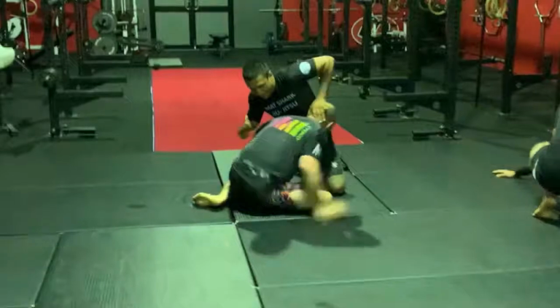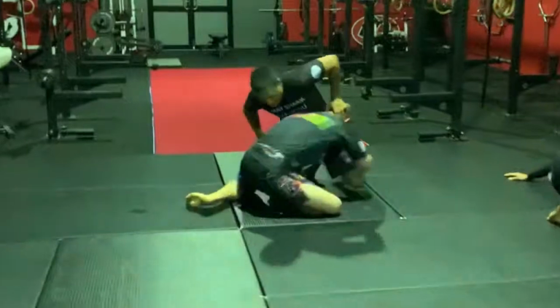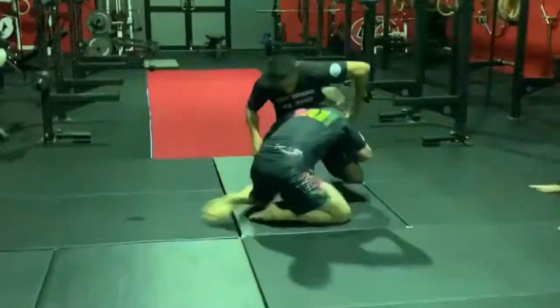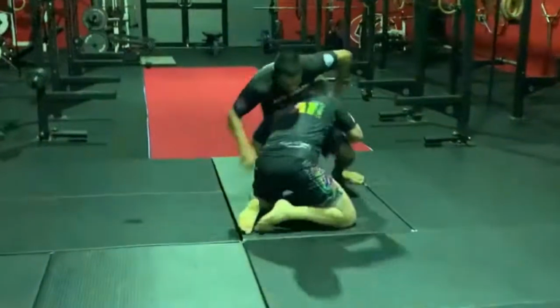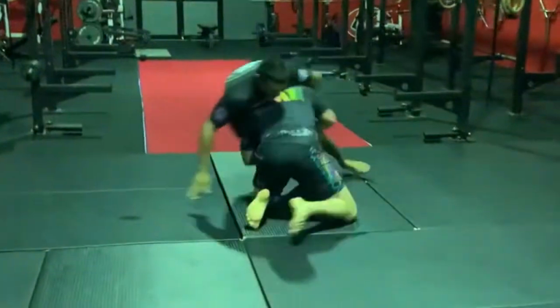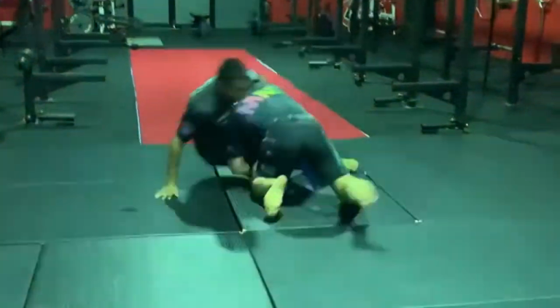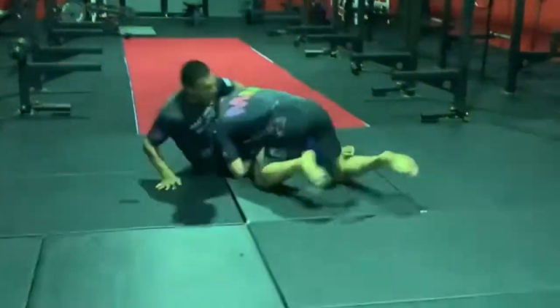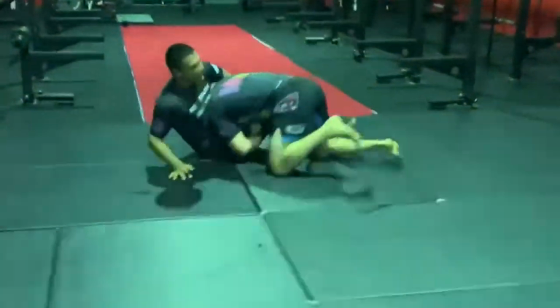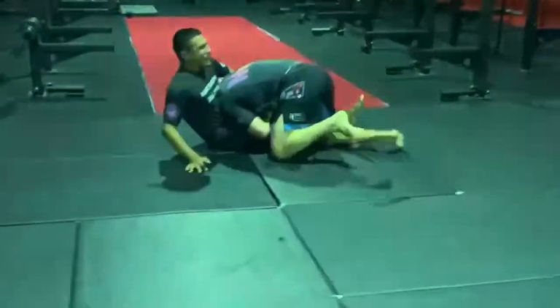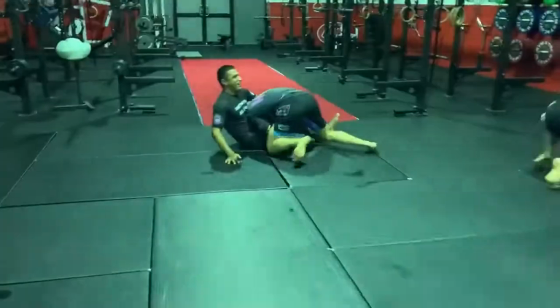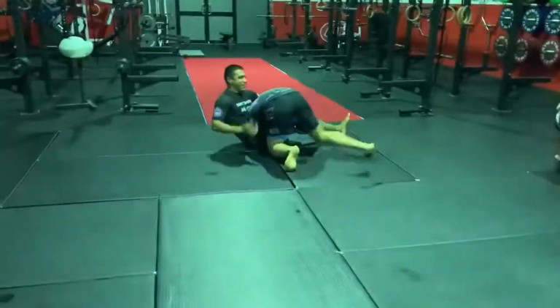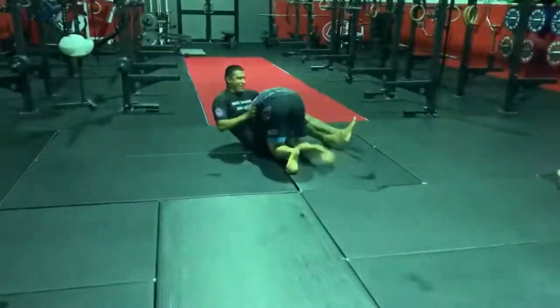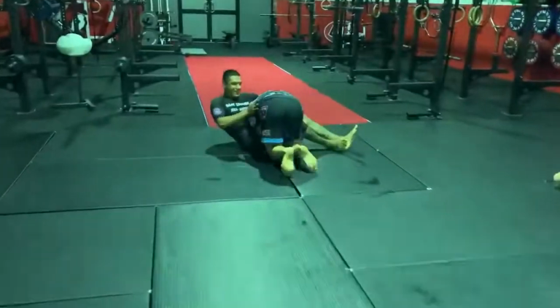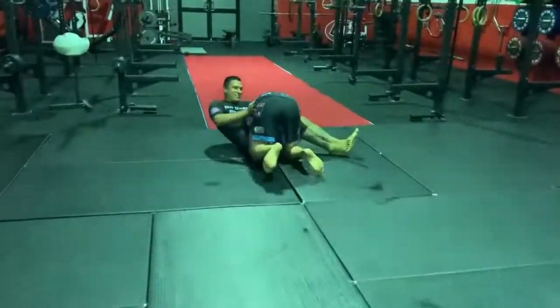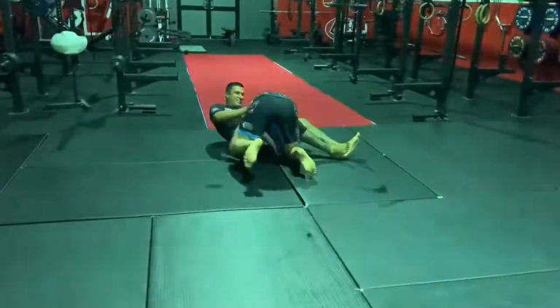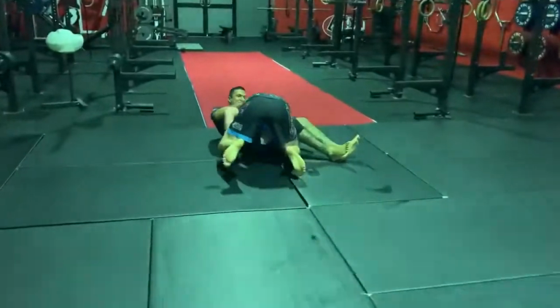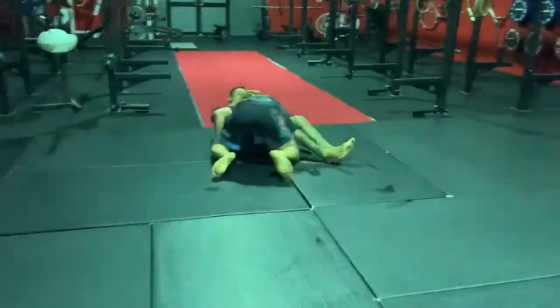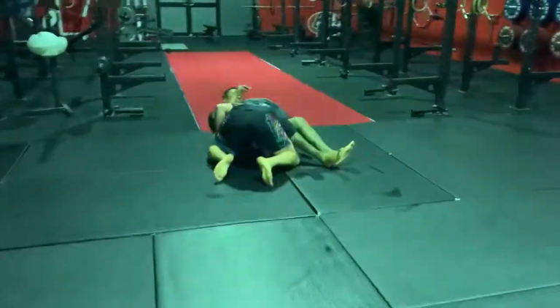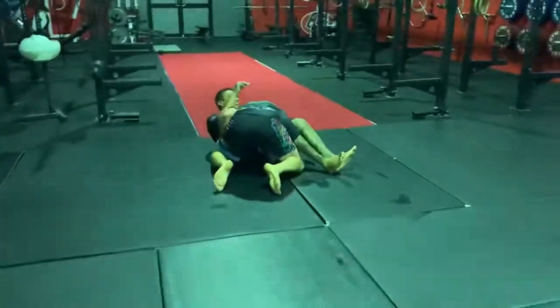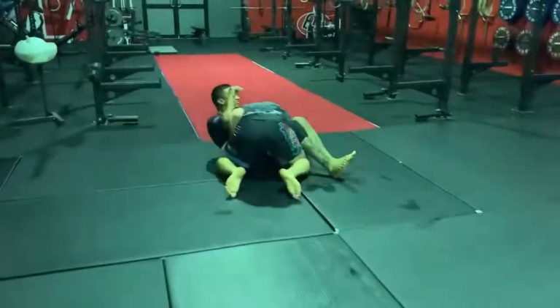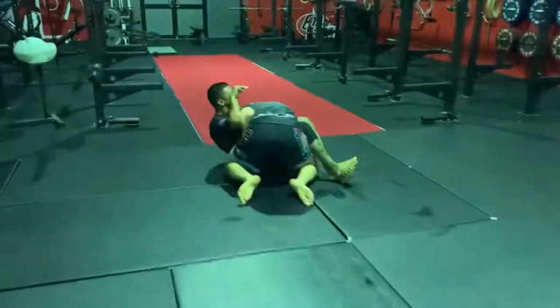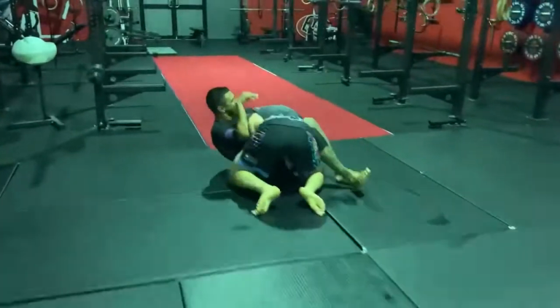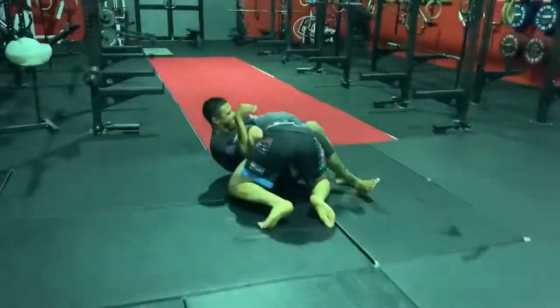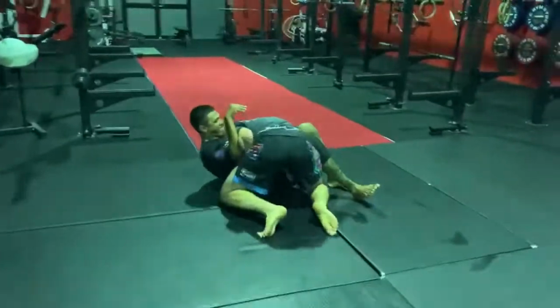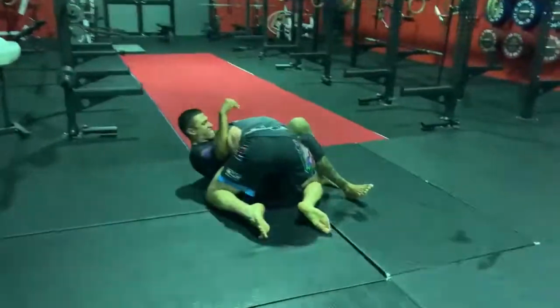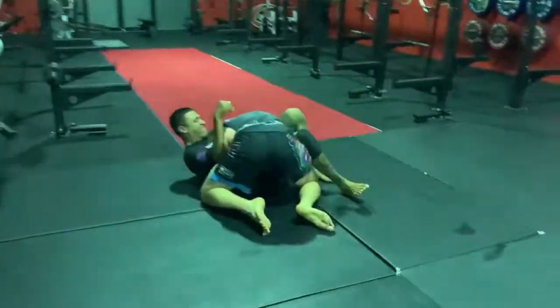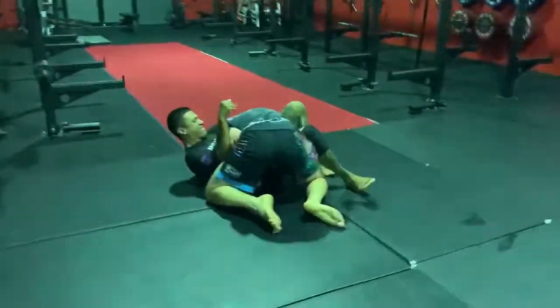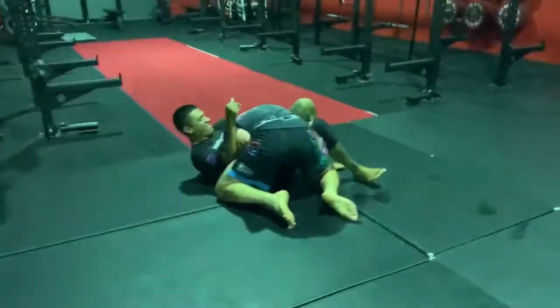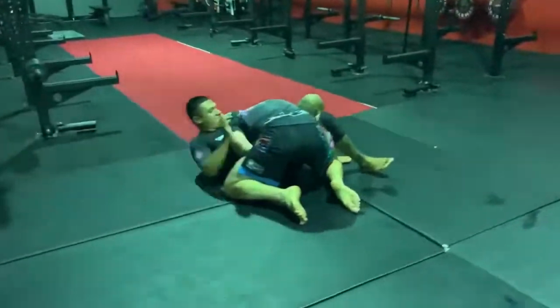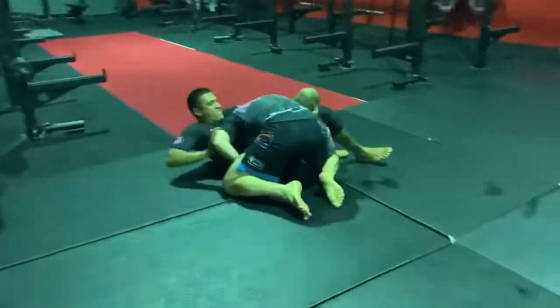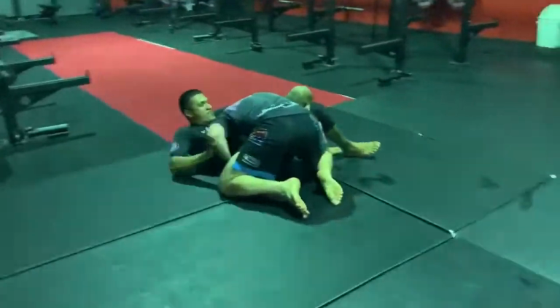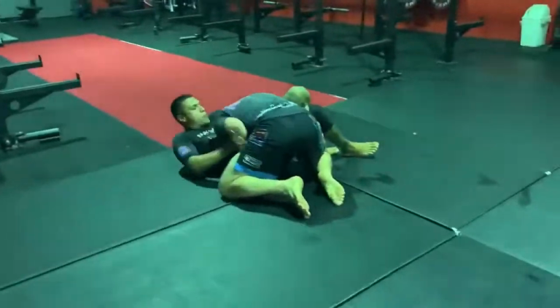Alright, some more rolling clips and commentary. Today it's the blue belts, Kev and Lloyd.